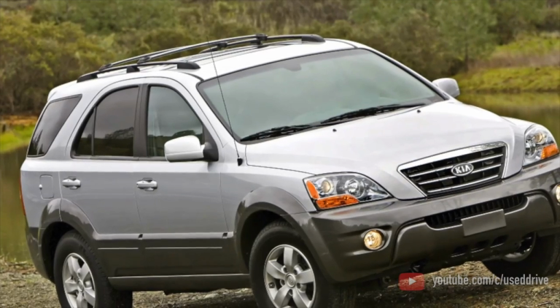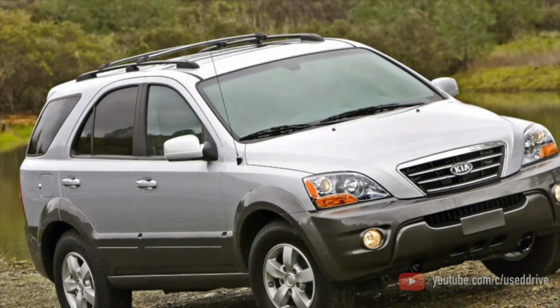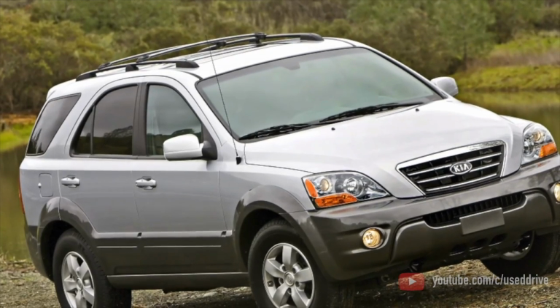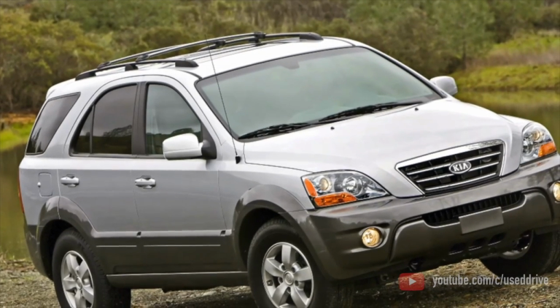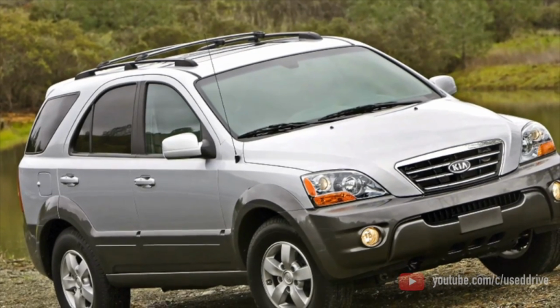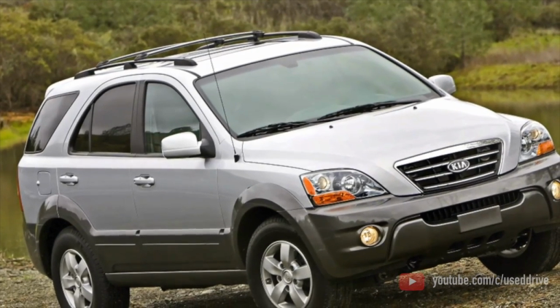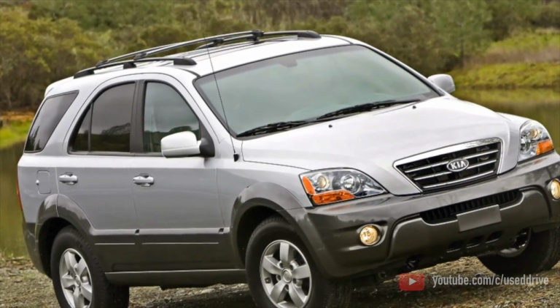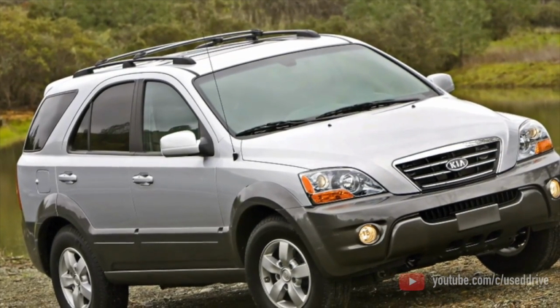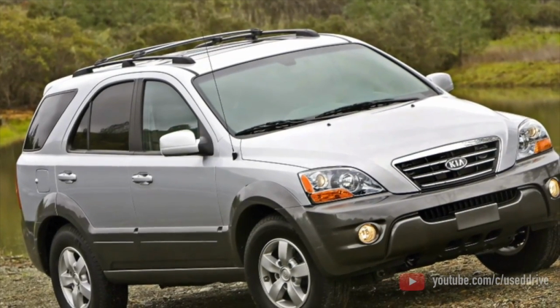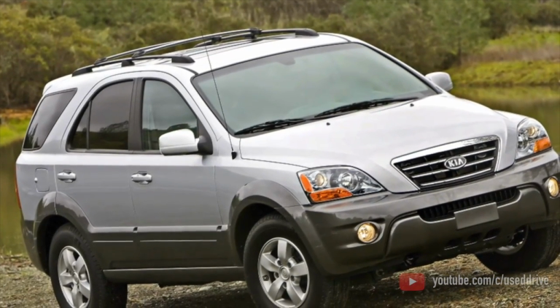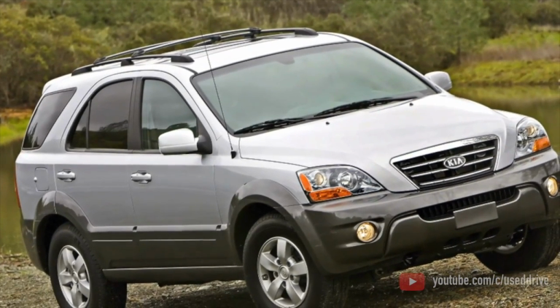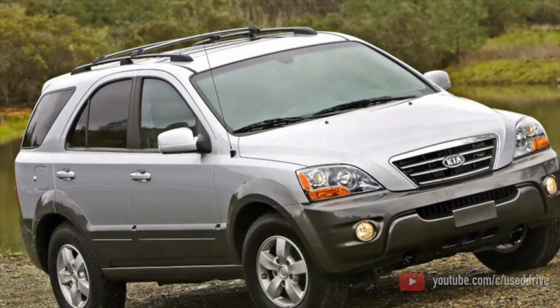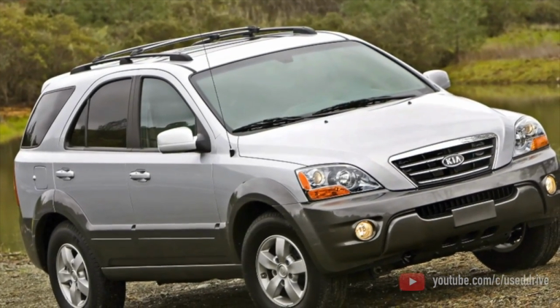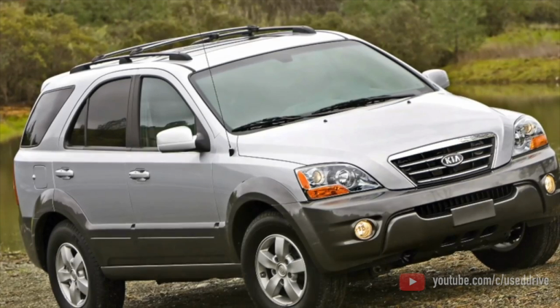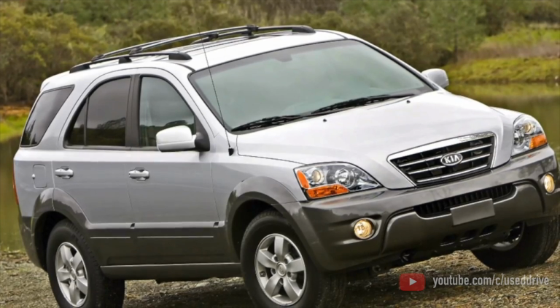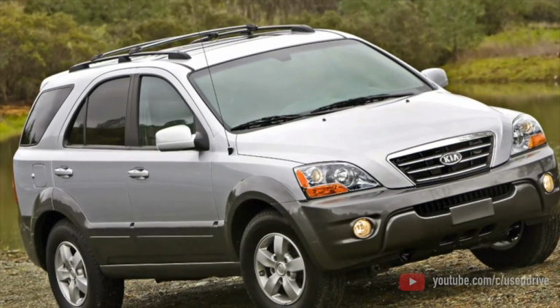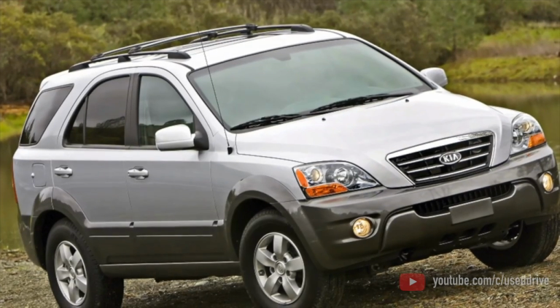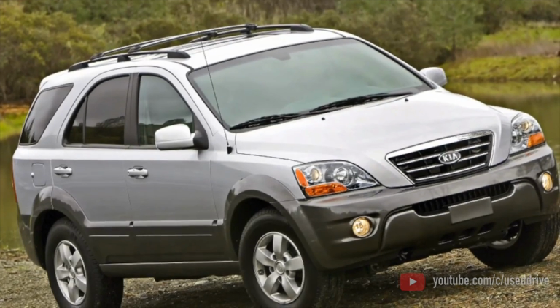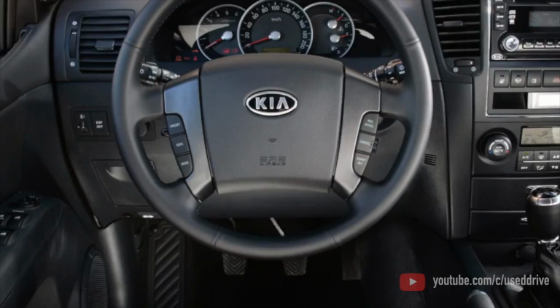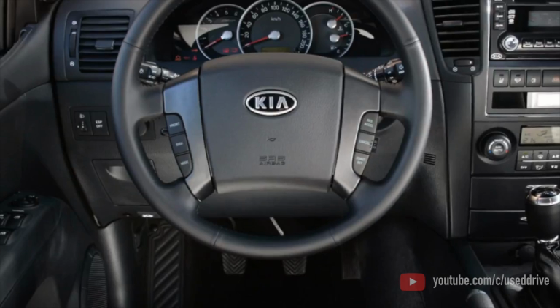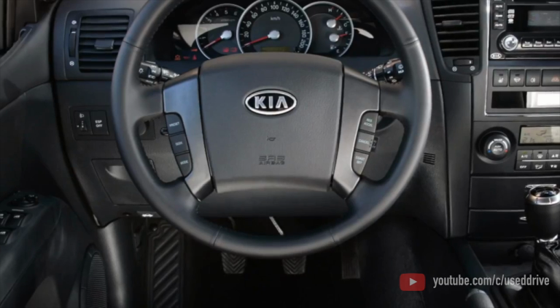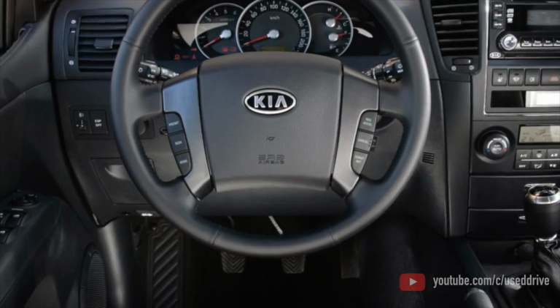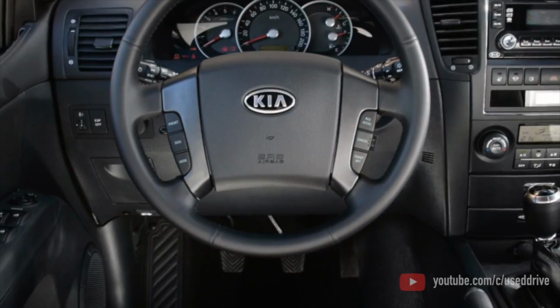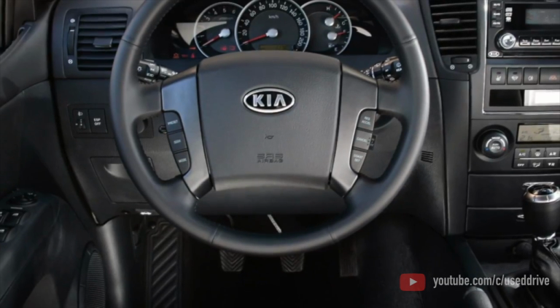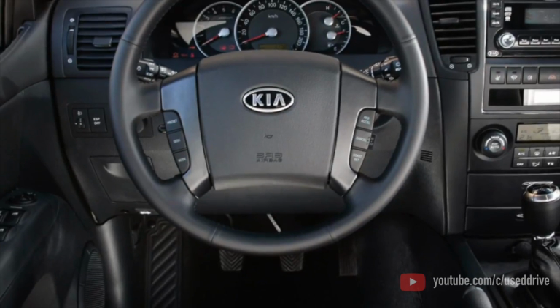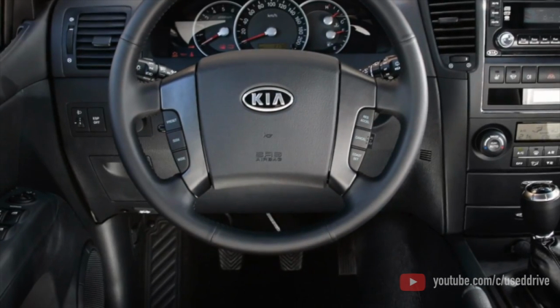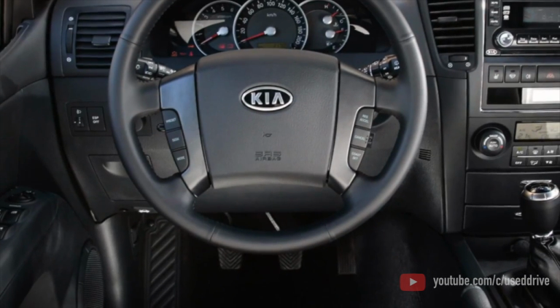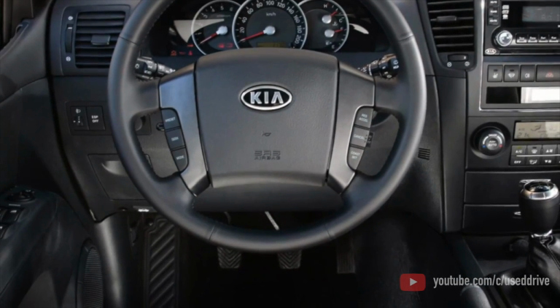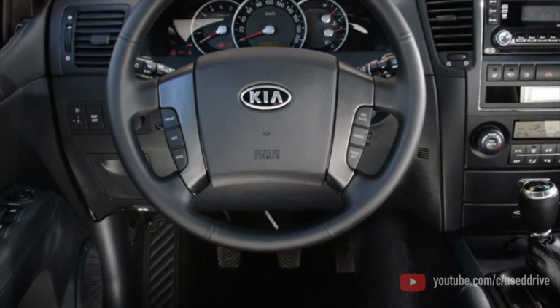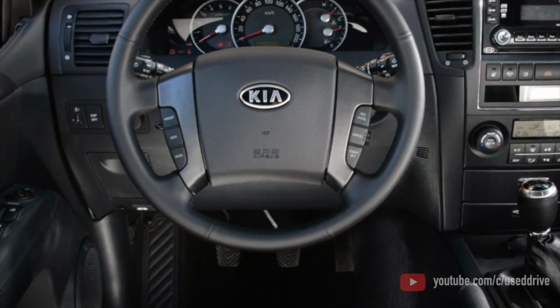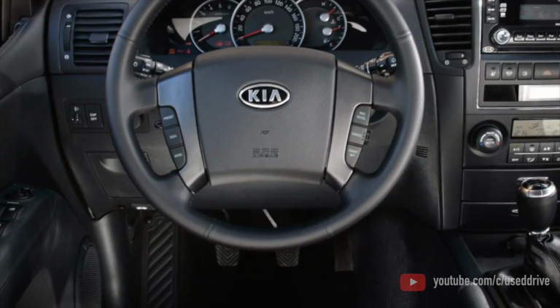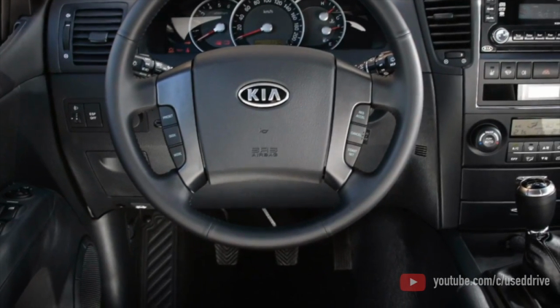This completes the information about the problems of the Kia Sorento. If you know more or do not agree with what you heard, I am waiting for you in the comments.